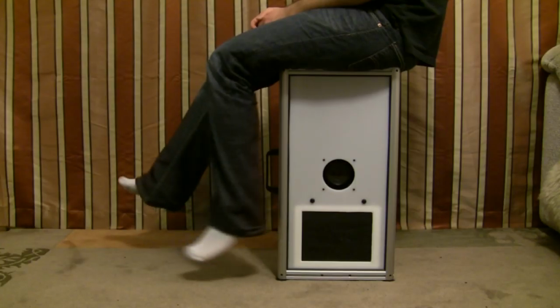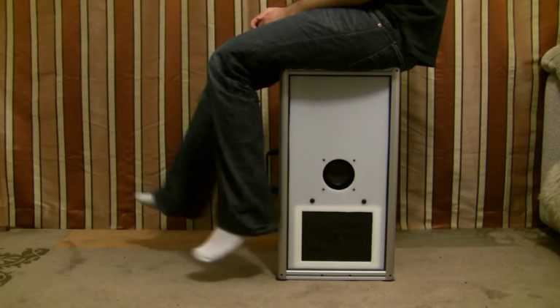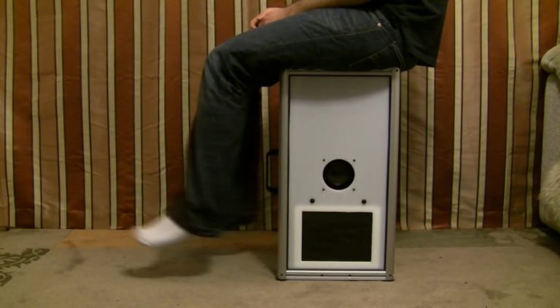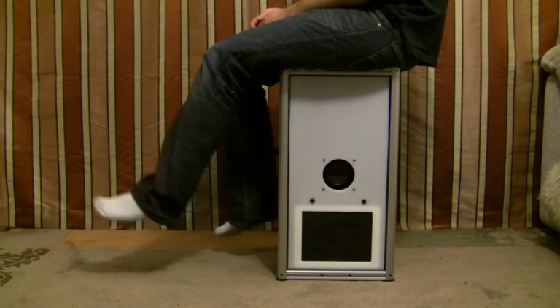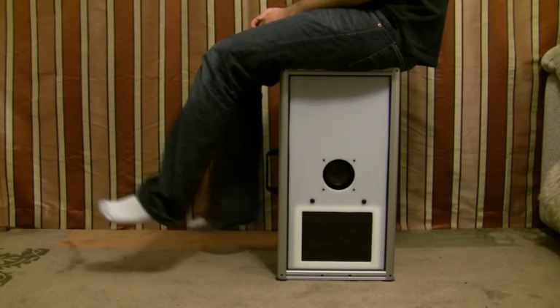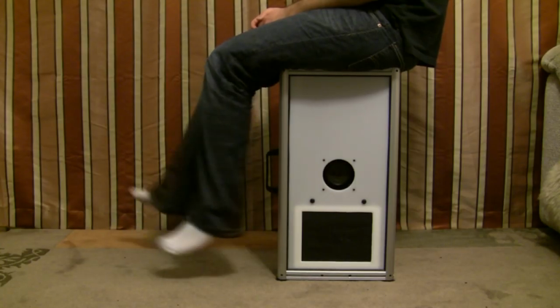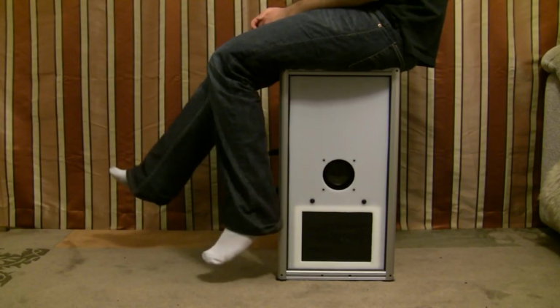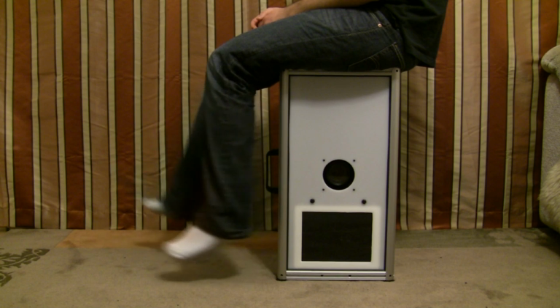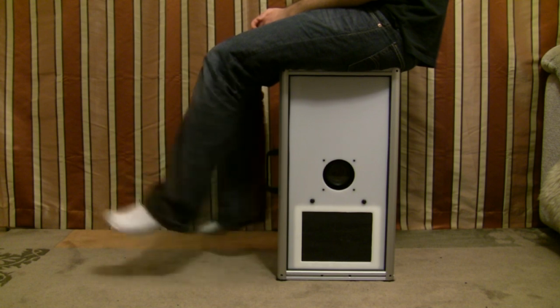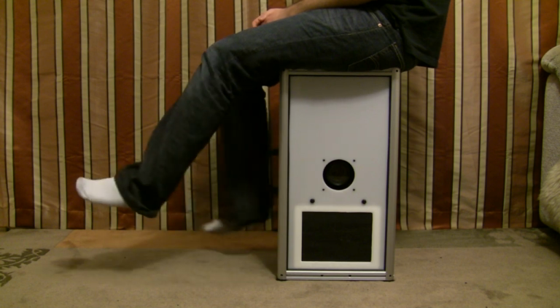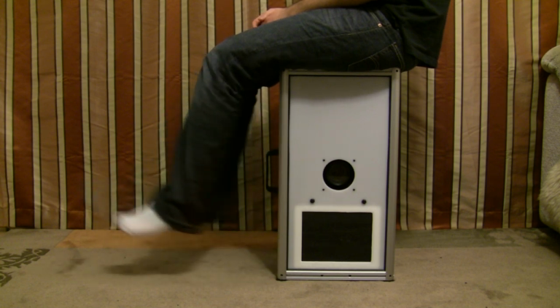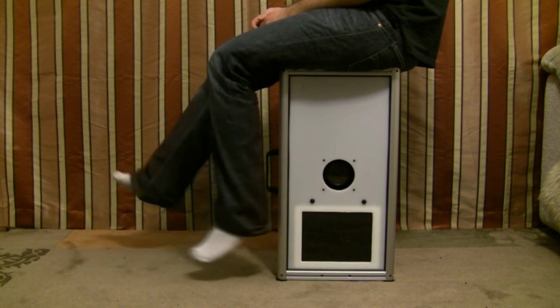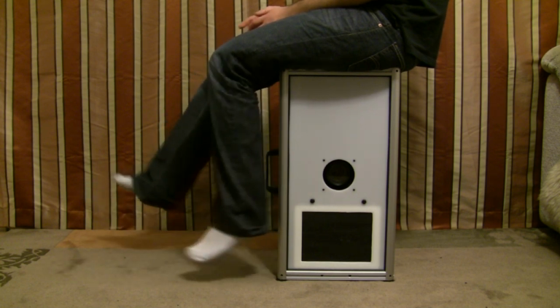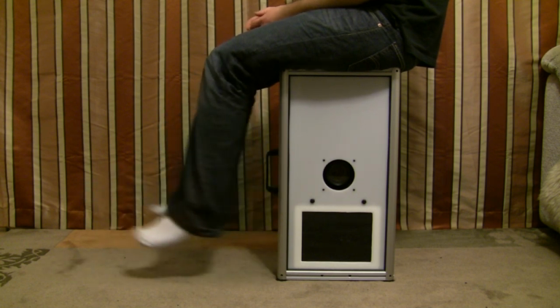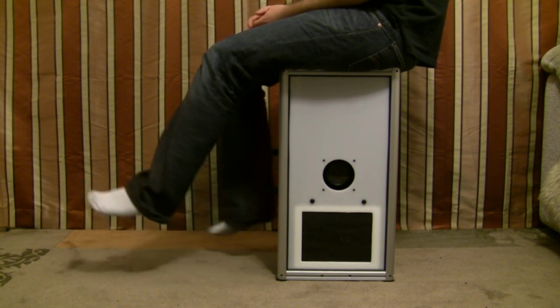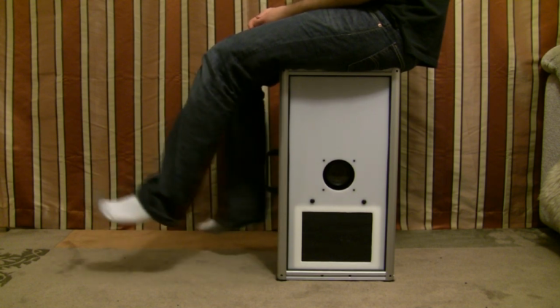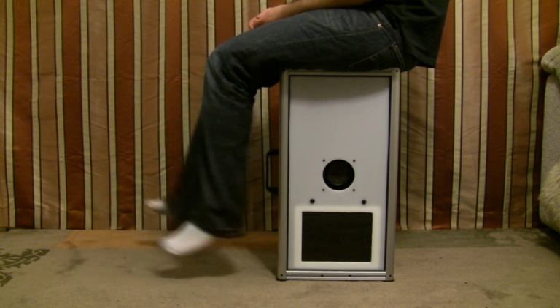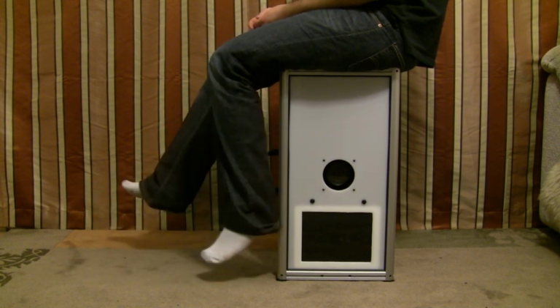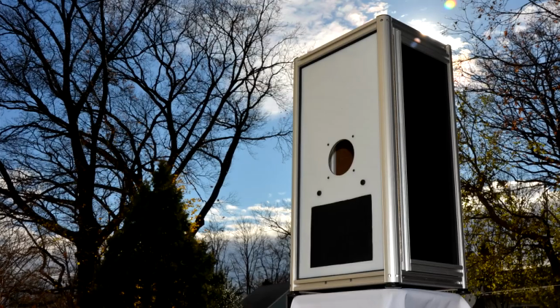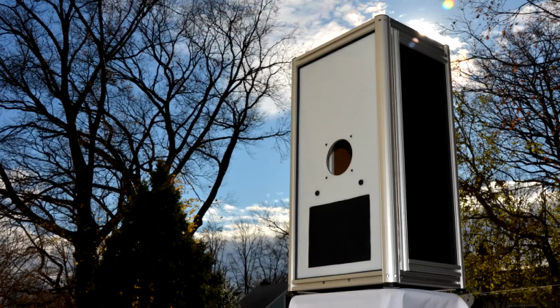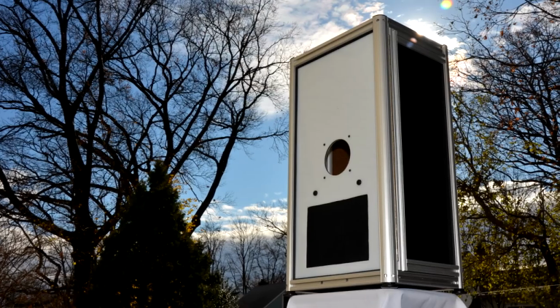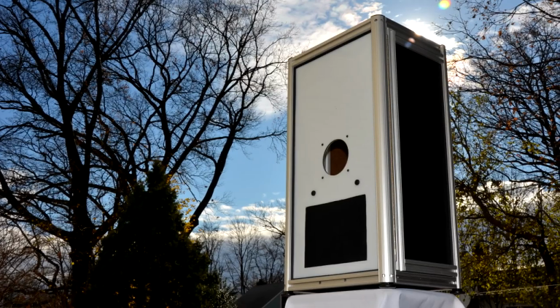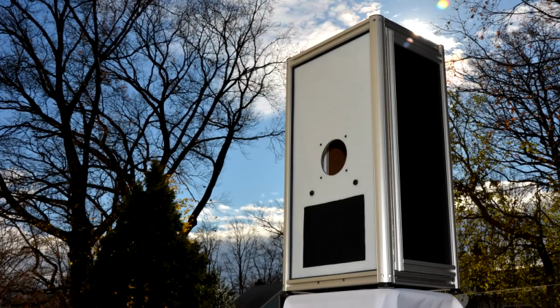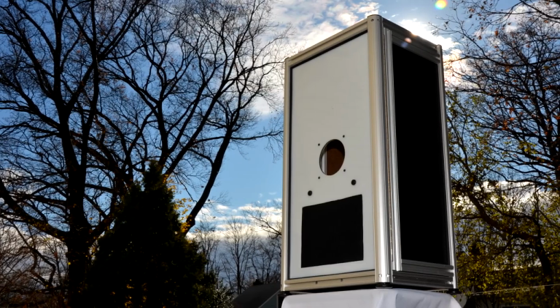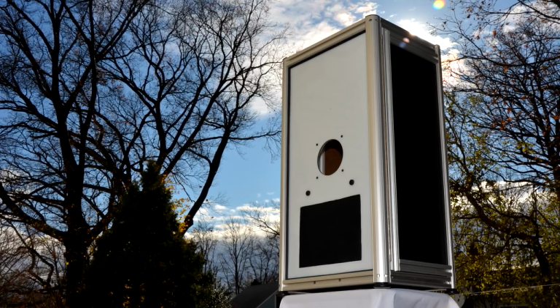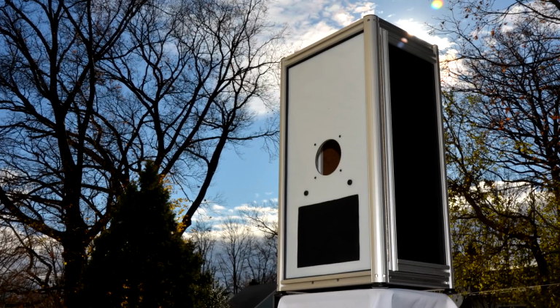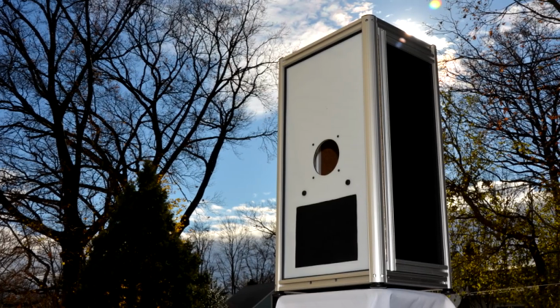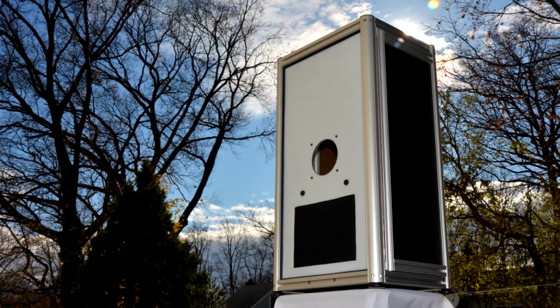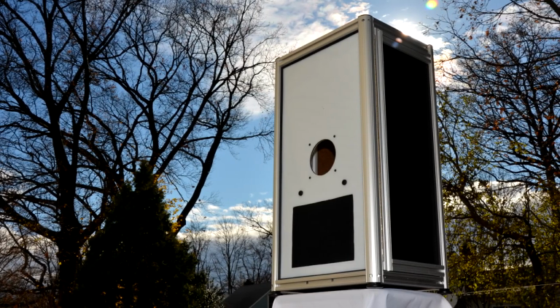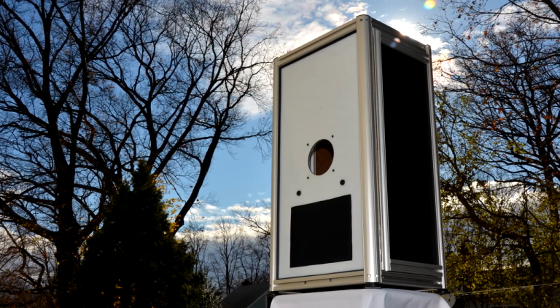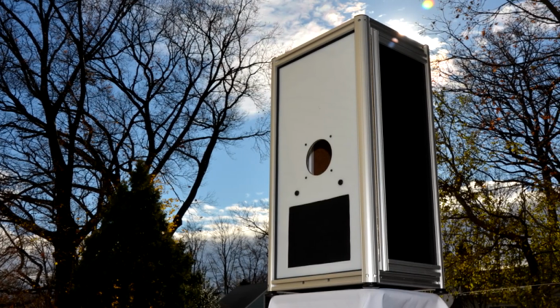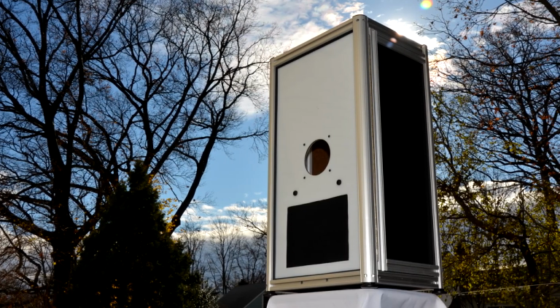We built the hardshell to be durable and last a really long time. We can't wait to see what you do with it.